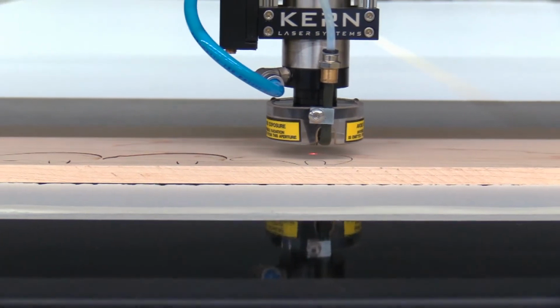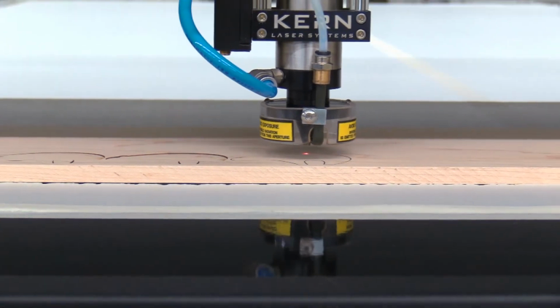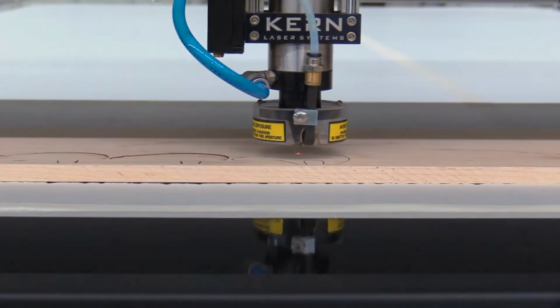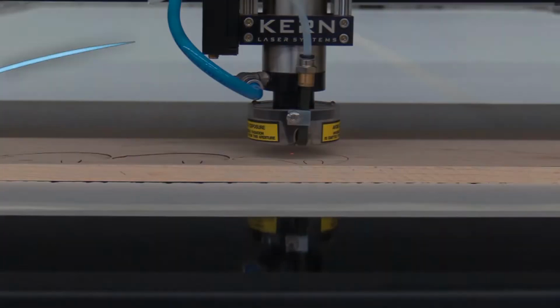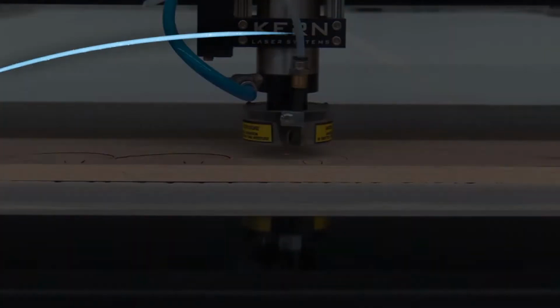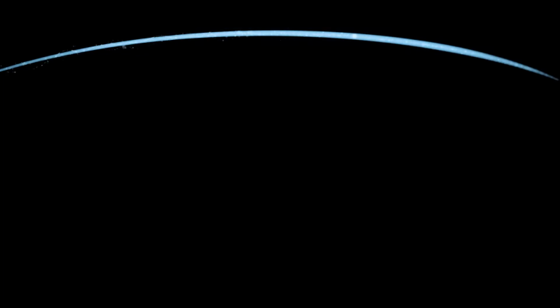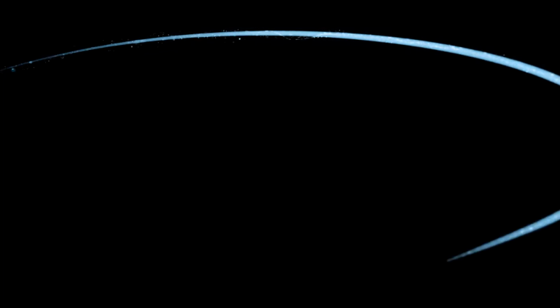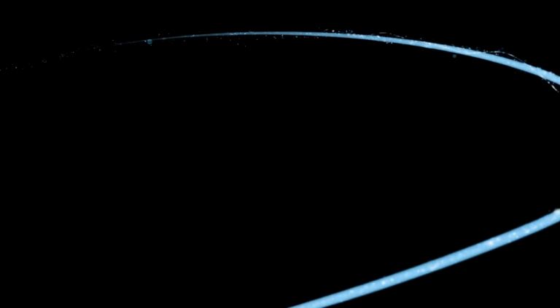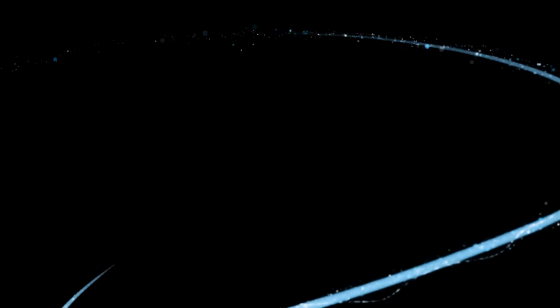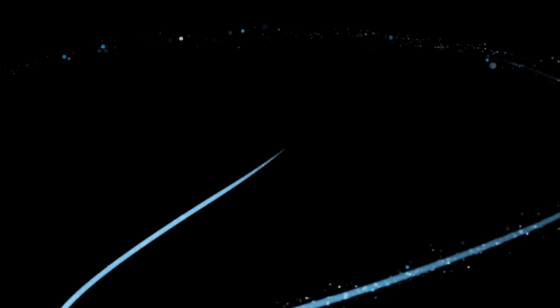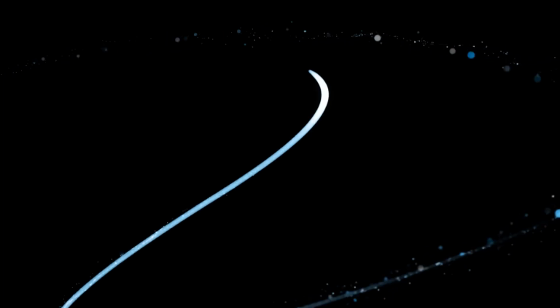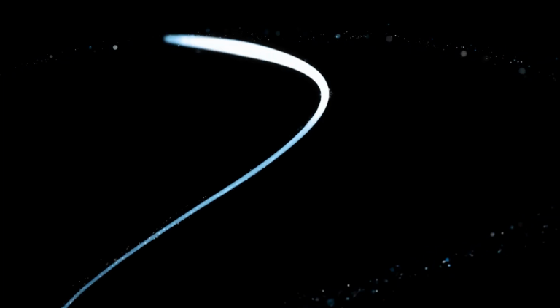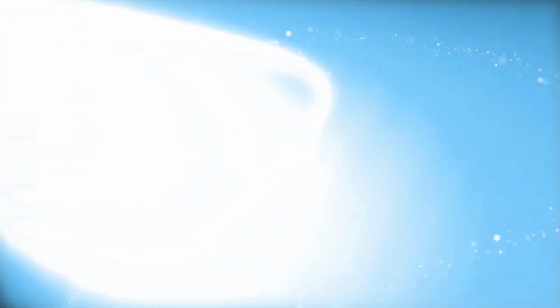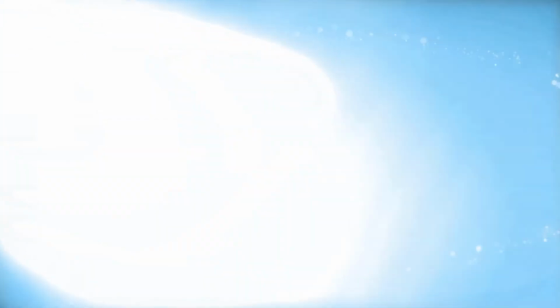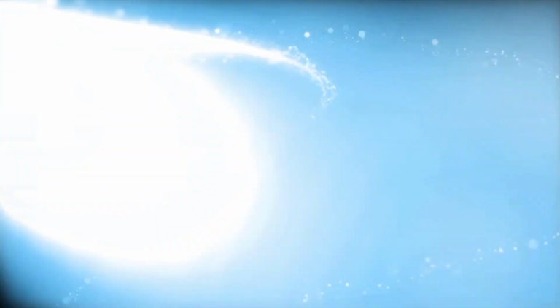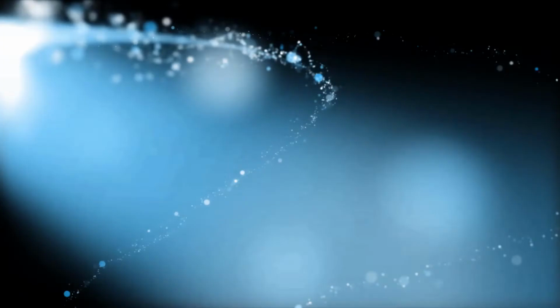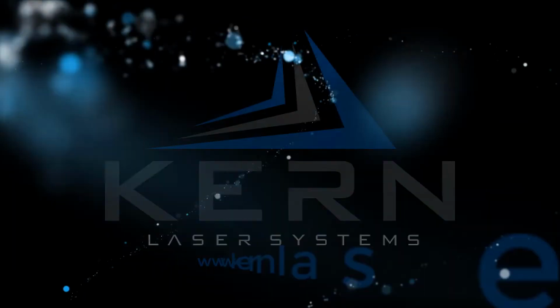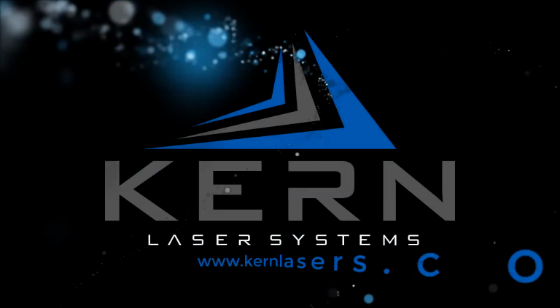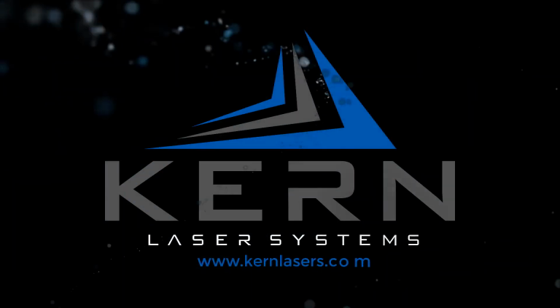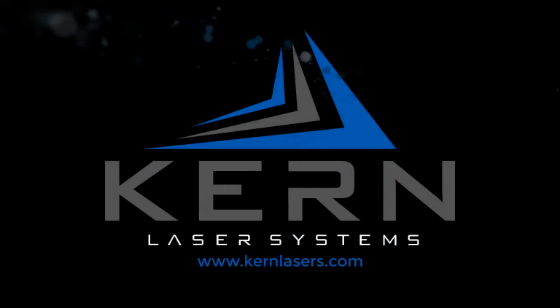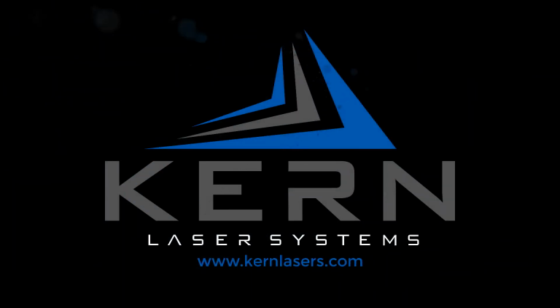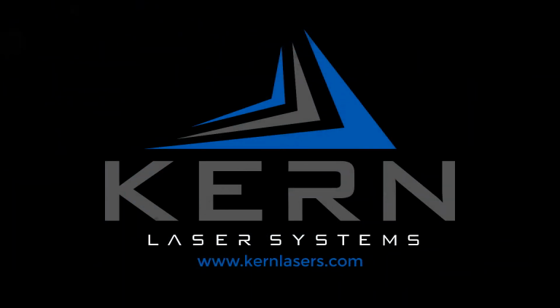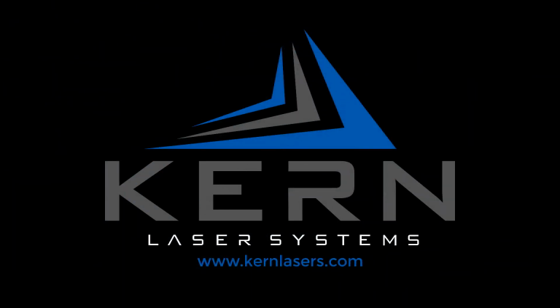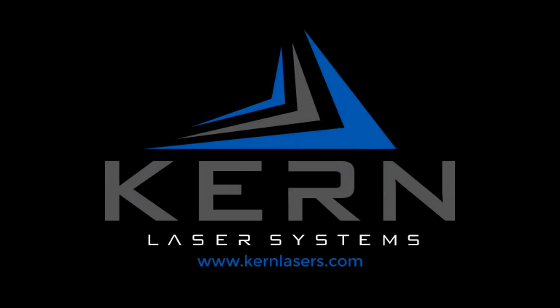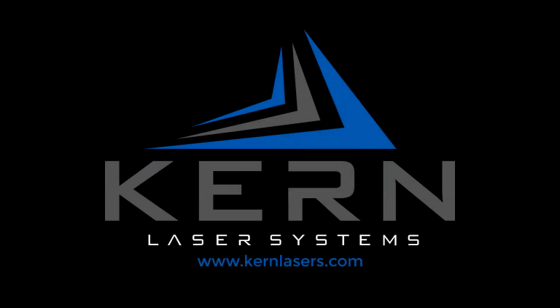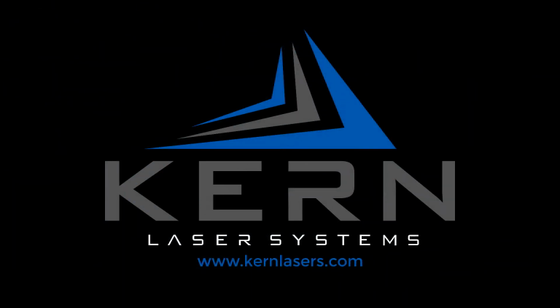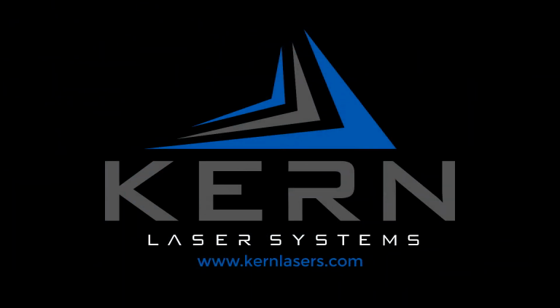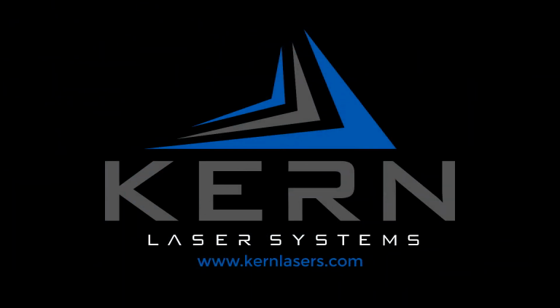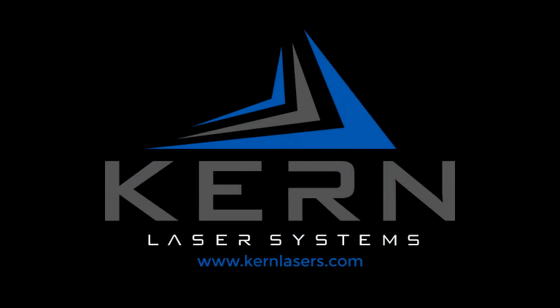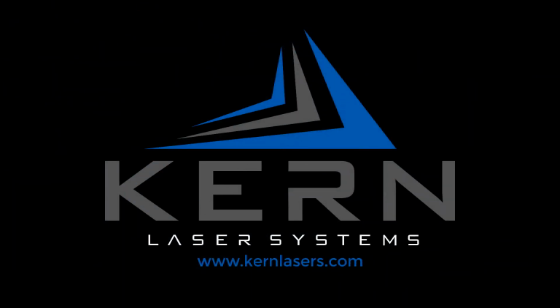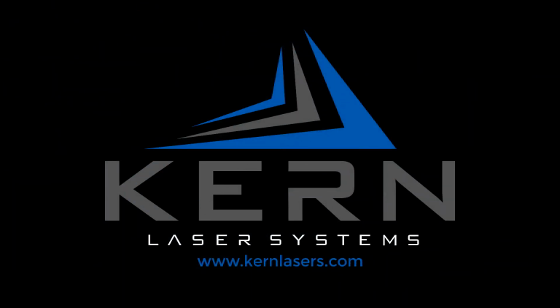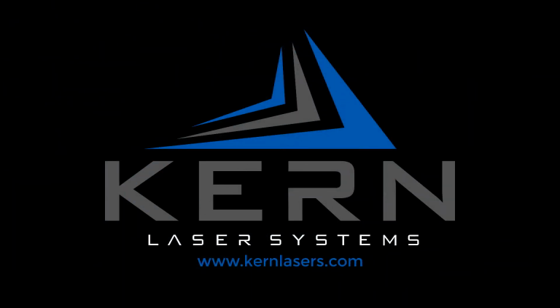To learn more about our laser system options, please contact our friendly sales team.